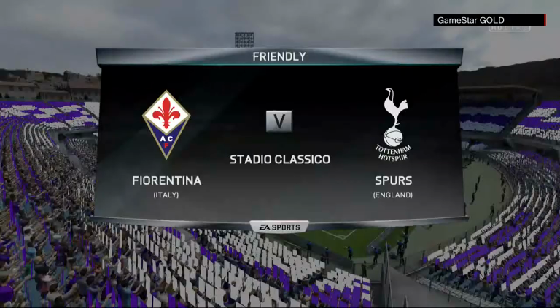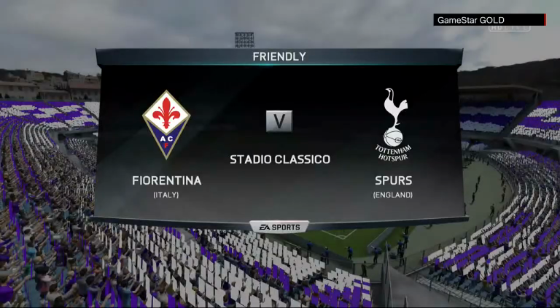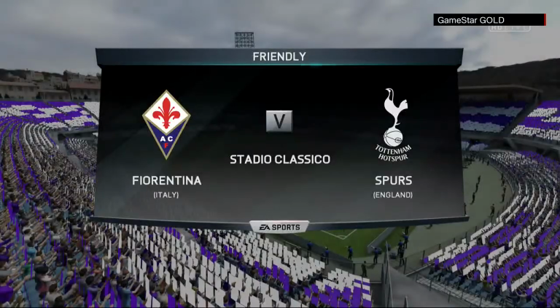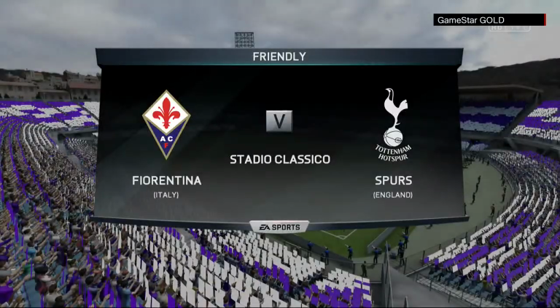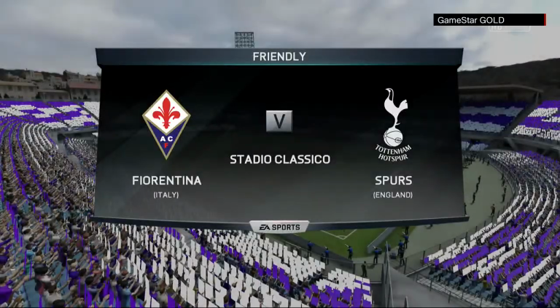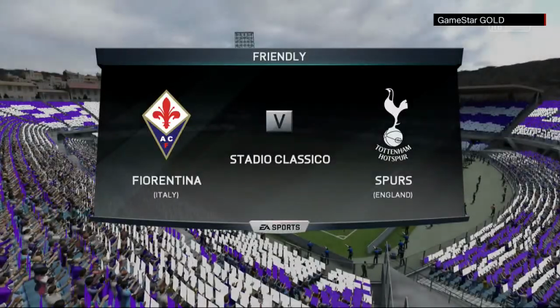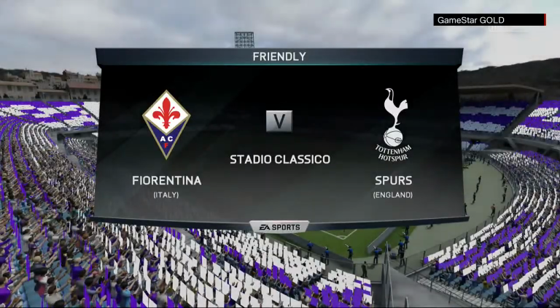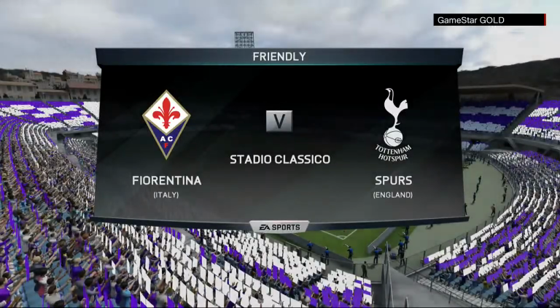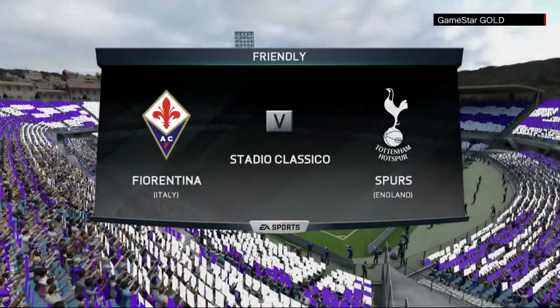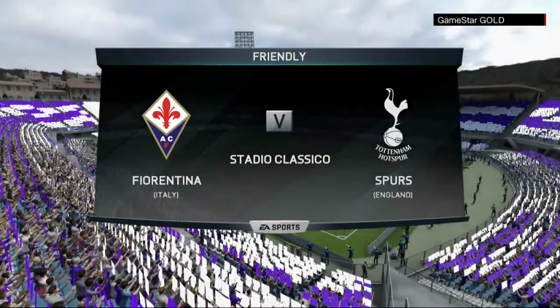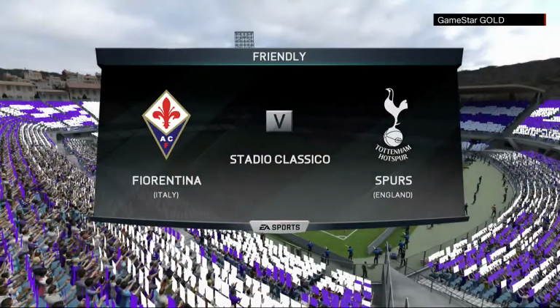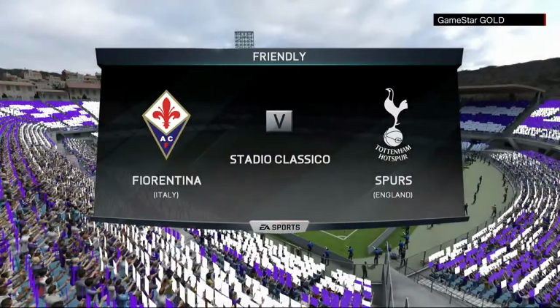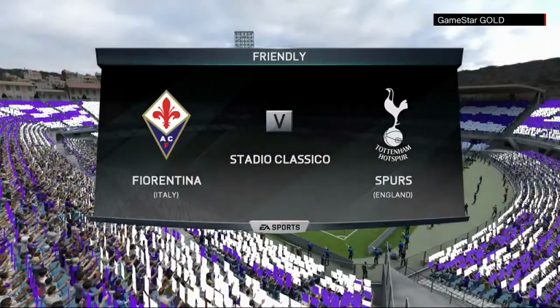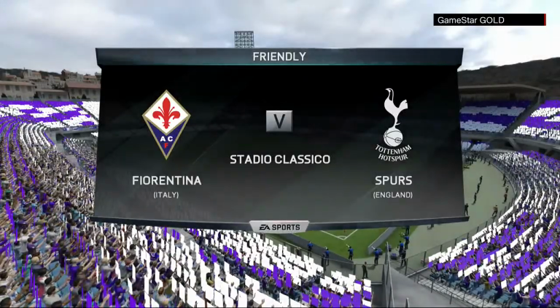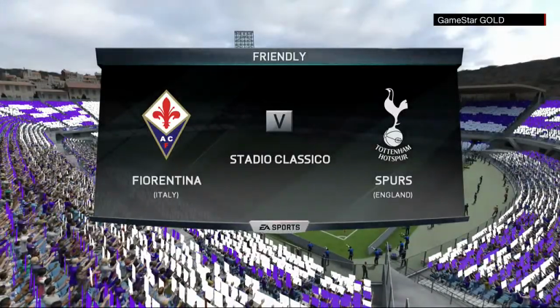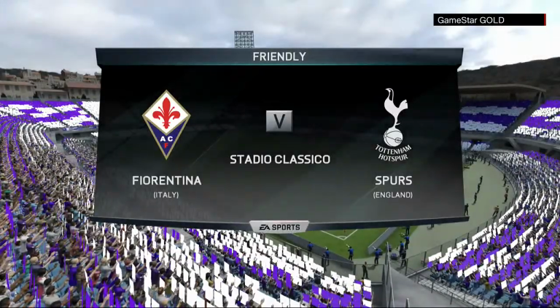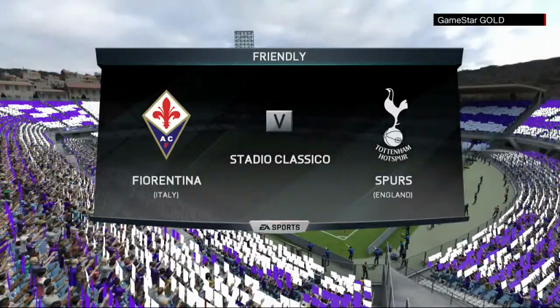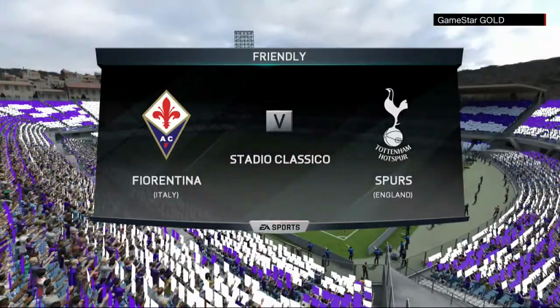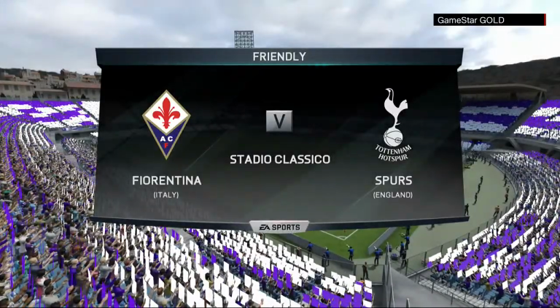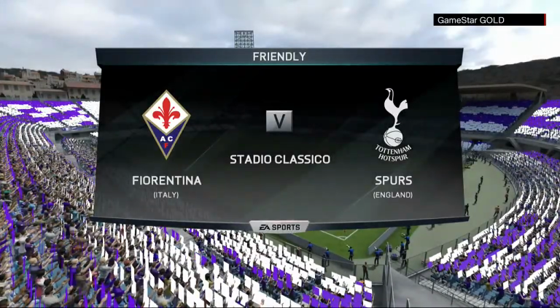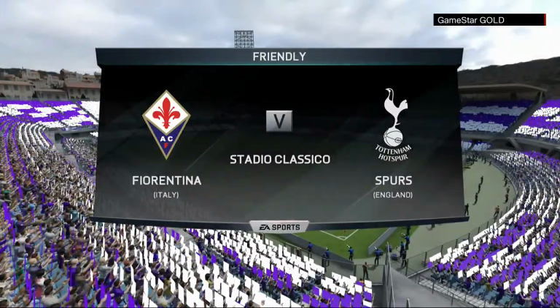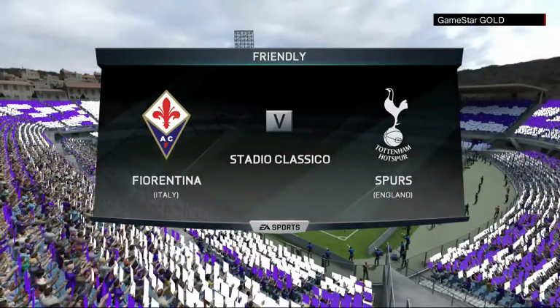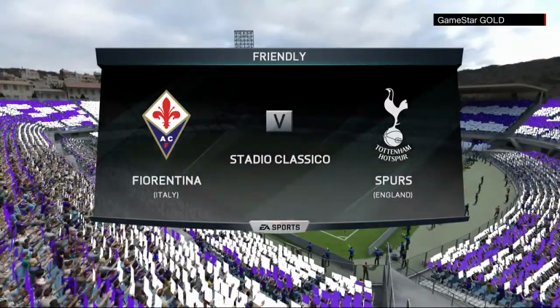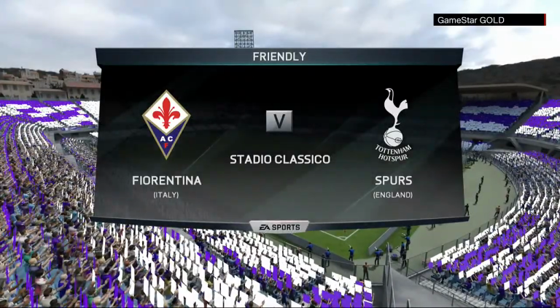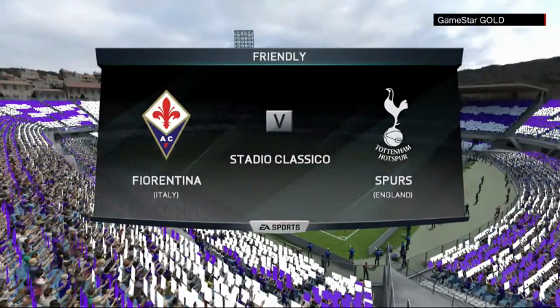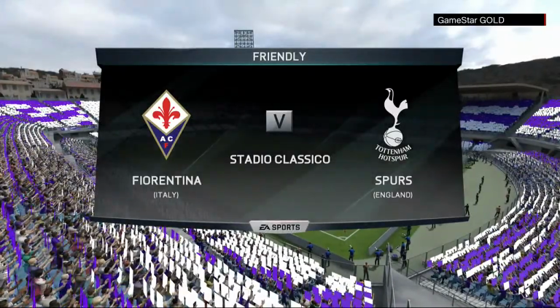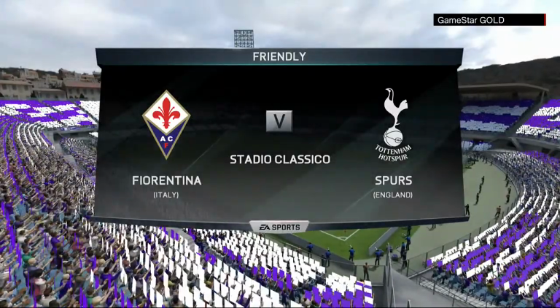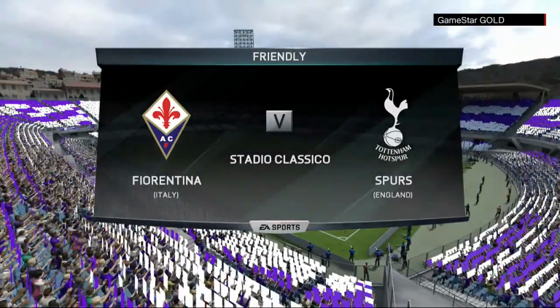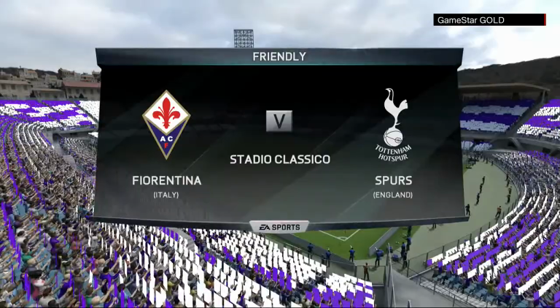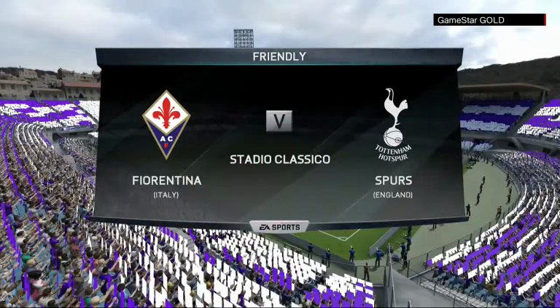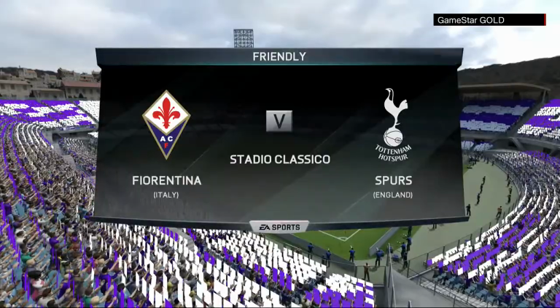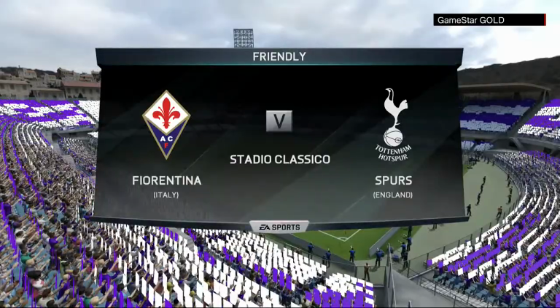We've got a great game for you today. I'm Martin Tyler, Alan Smith is with me. We're both really looking forward to describing it for you.